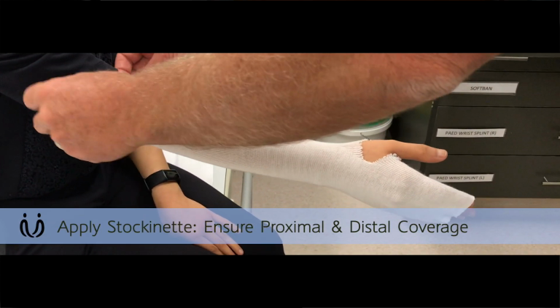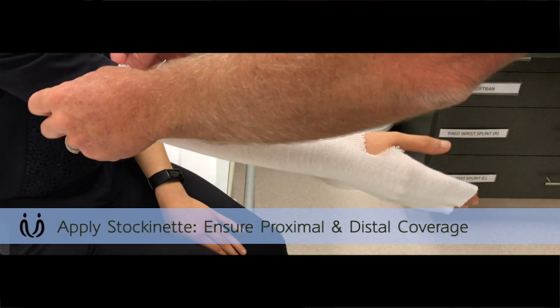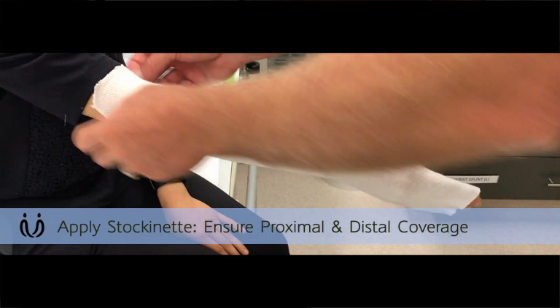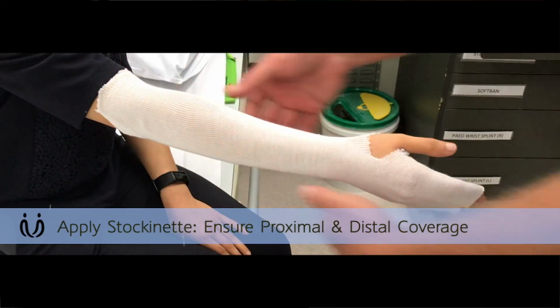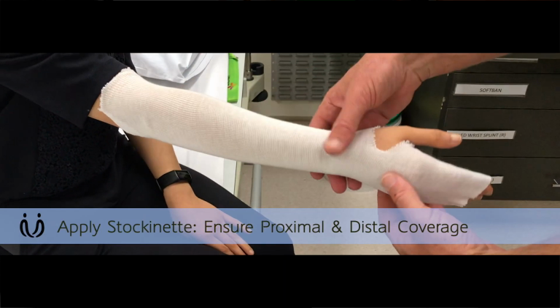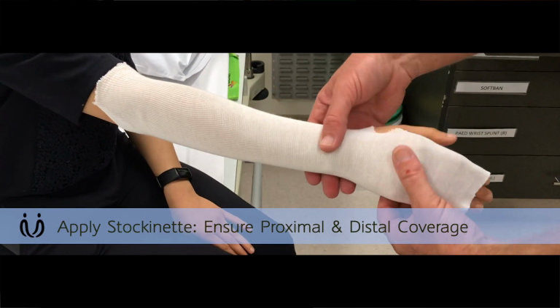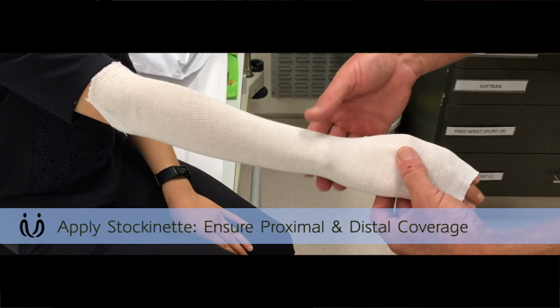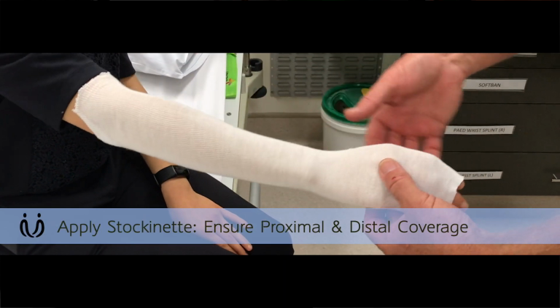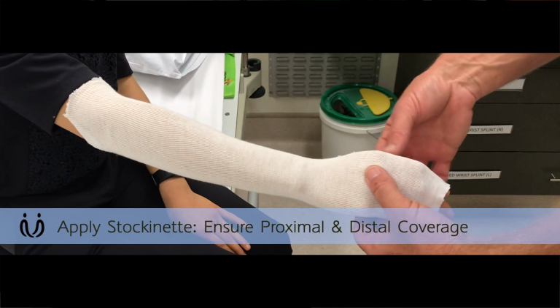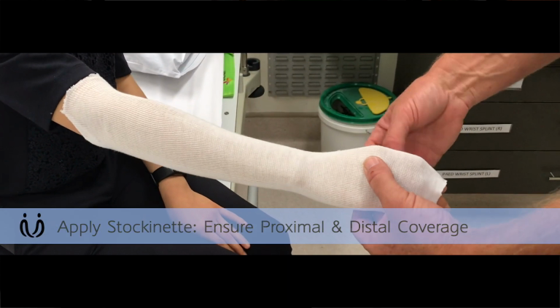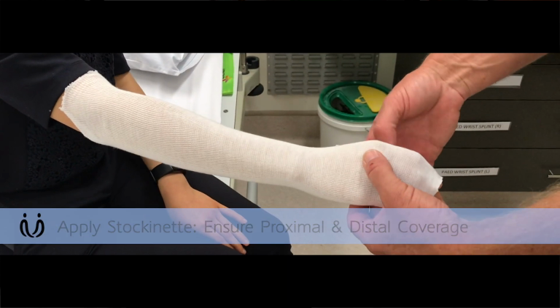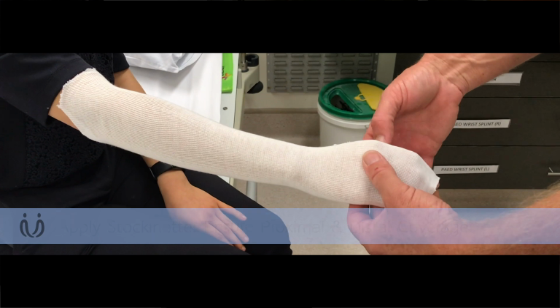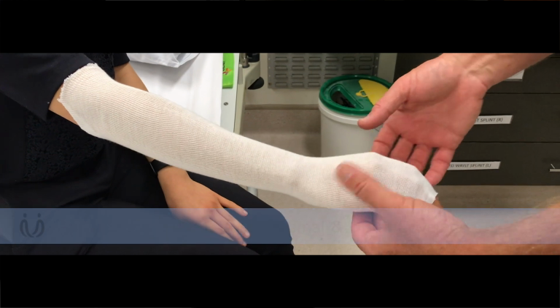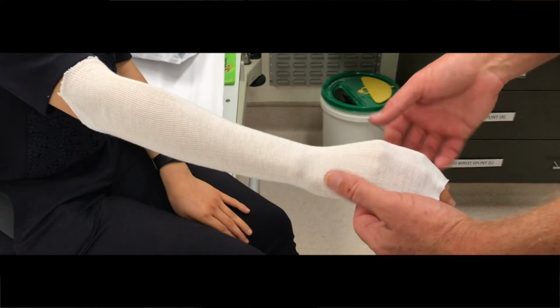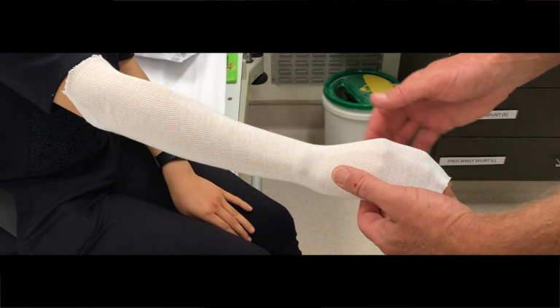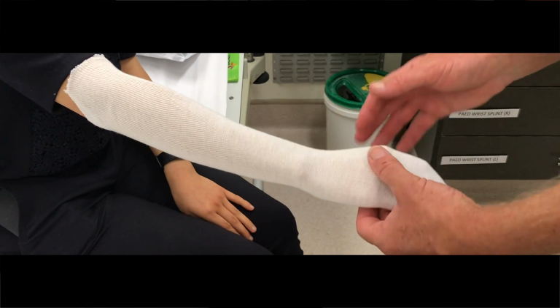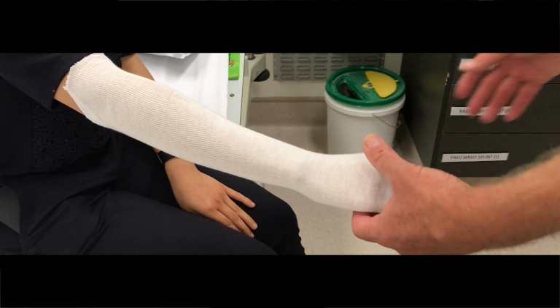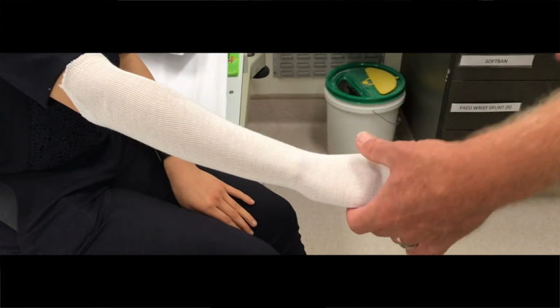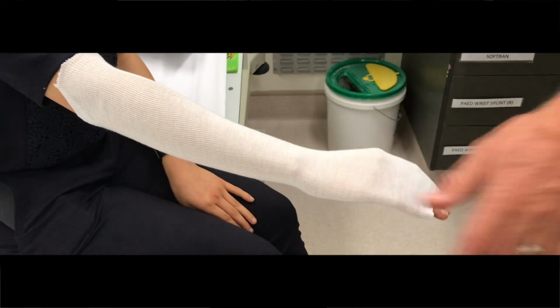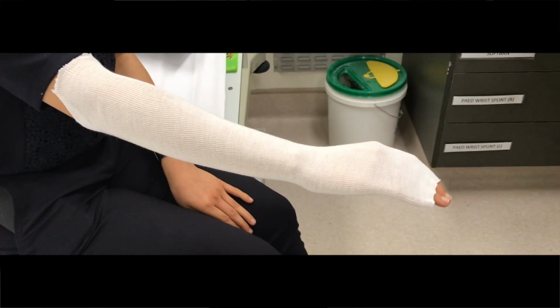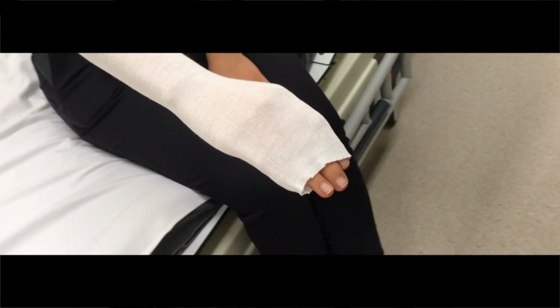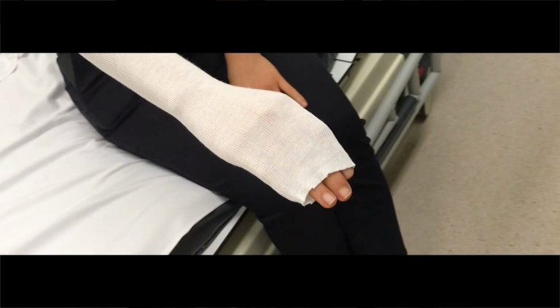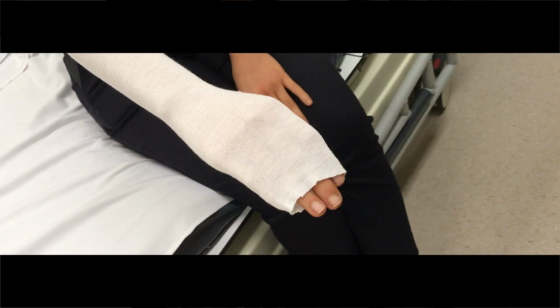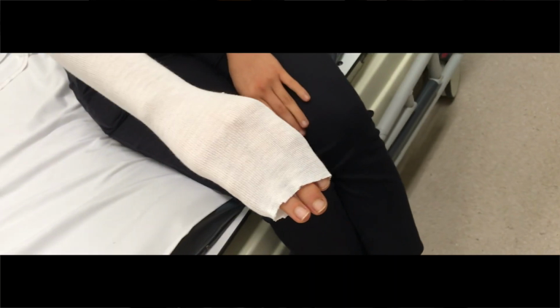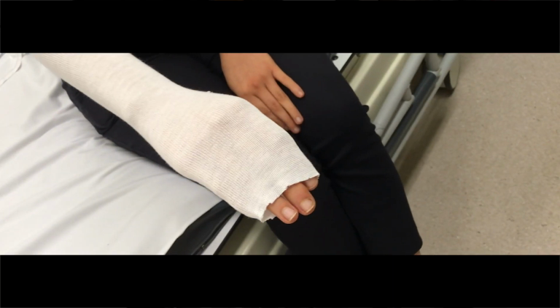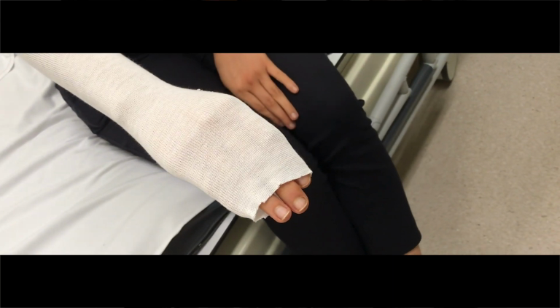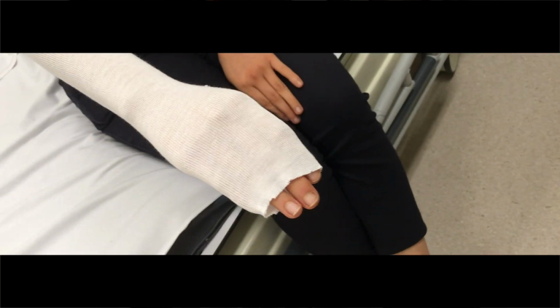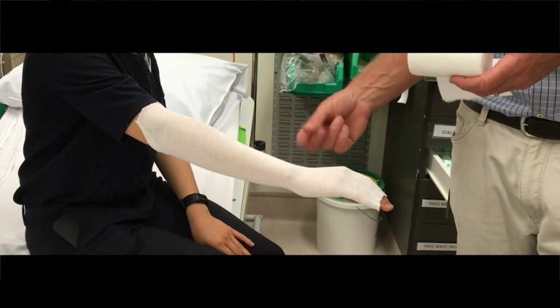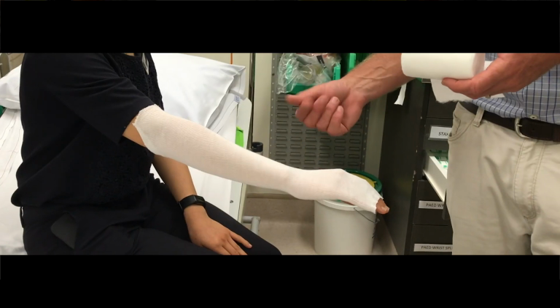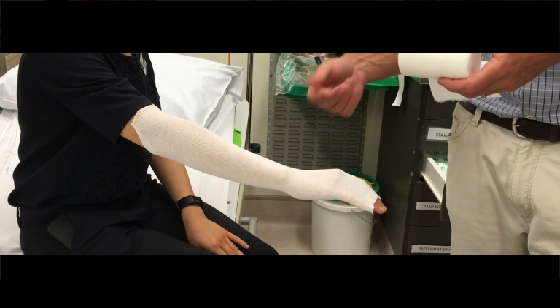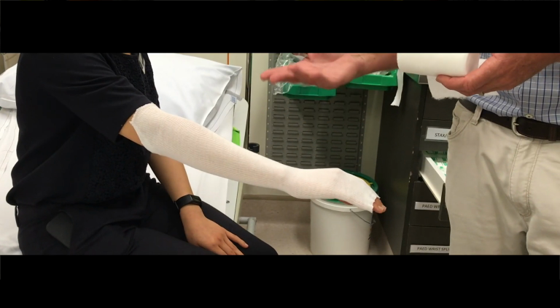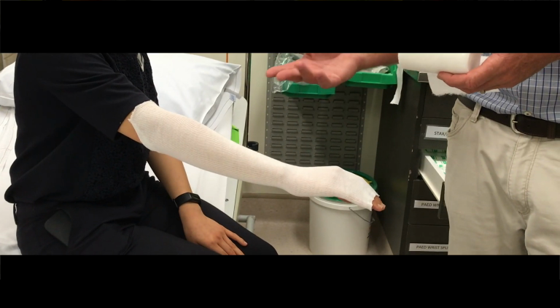Plaster on skin — it's exothermic, isn't it? As the plaster hardens it produces heat, so you don't want to give them a burn or anything. That's why we cover them, to make it comfortable.